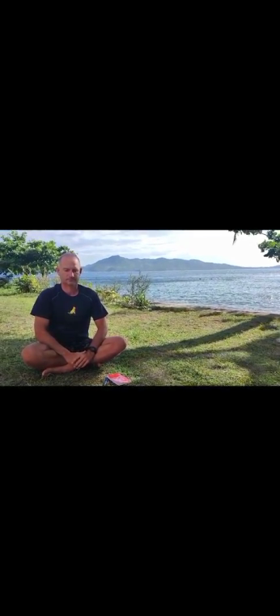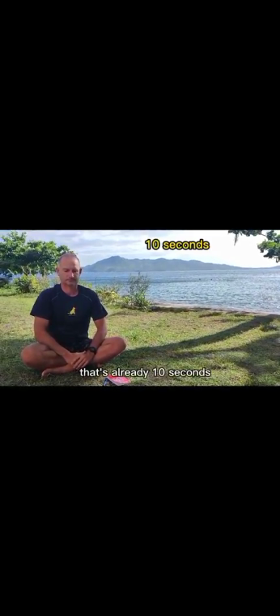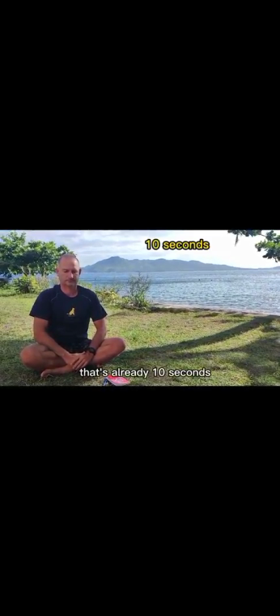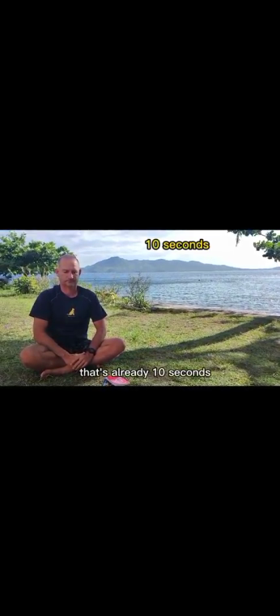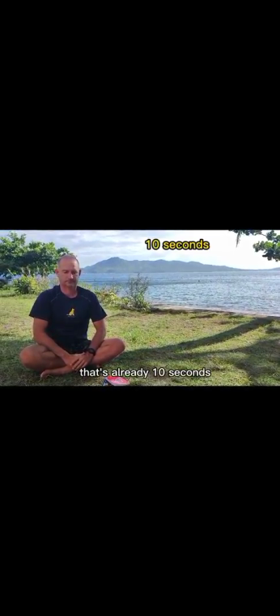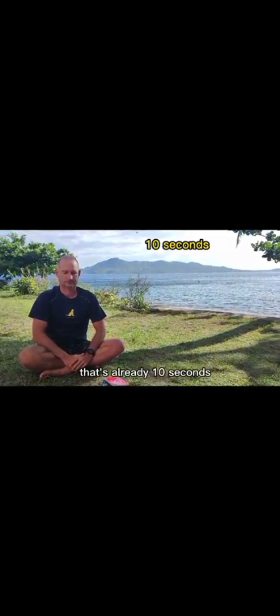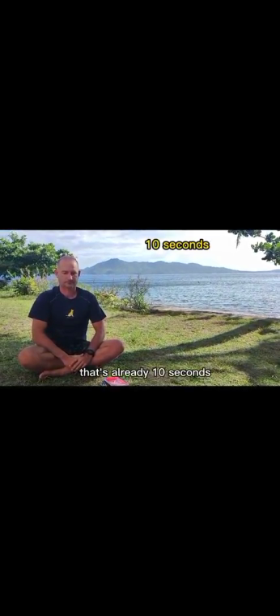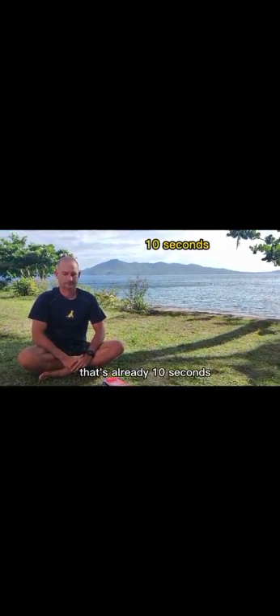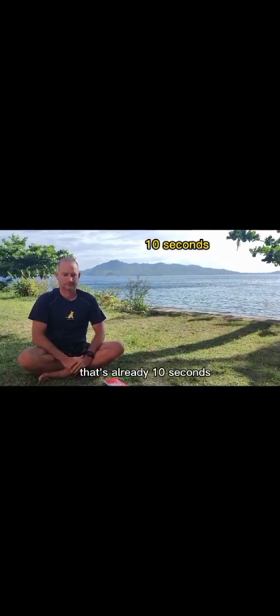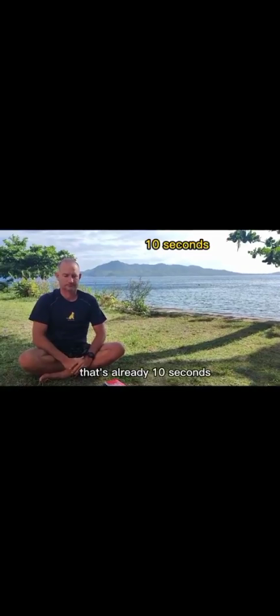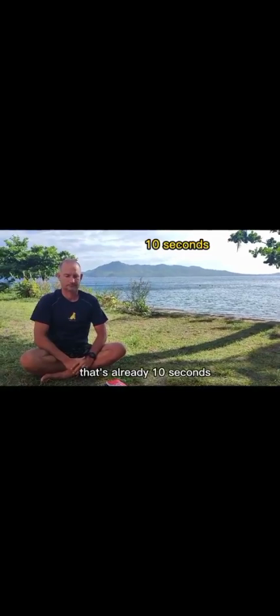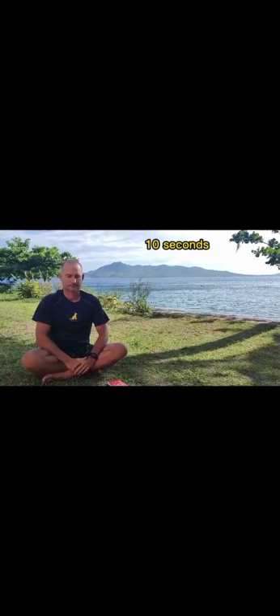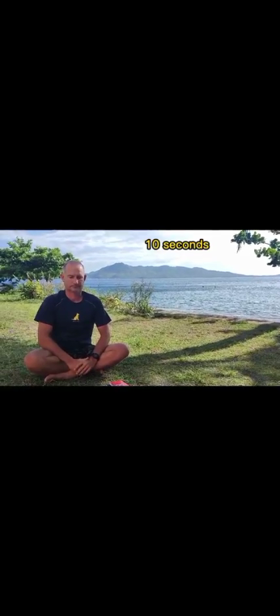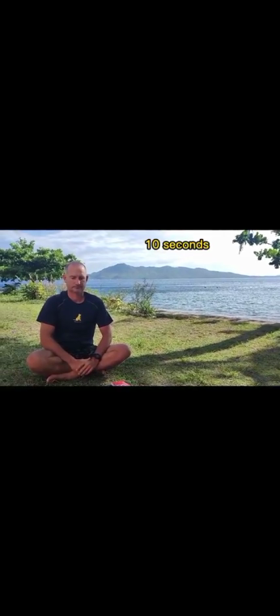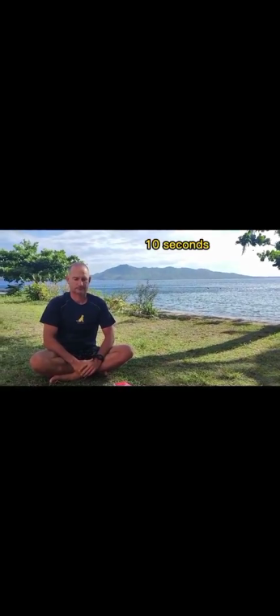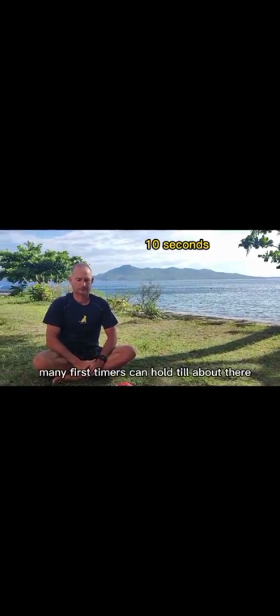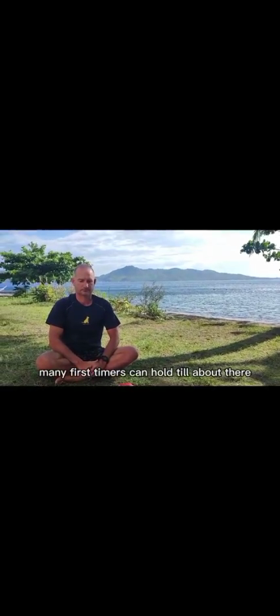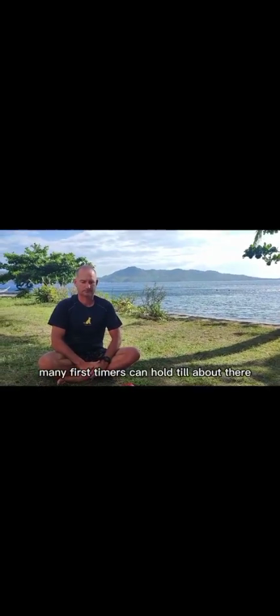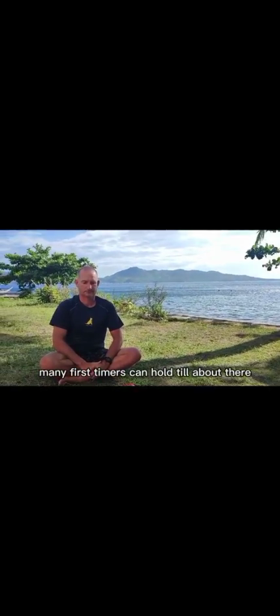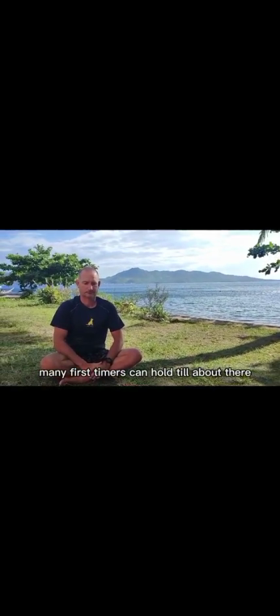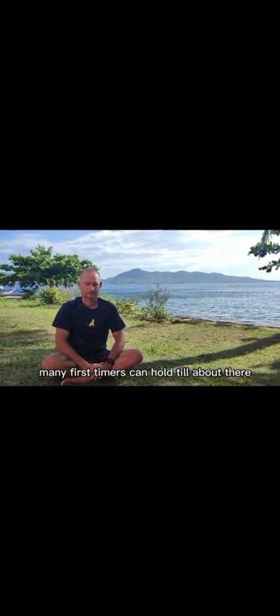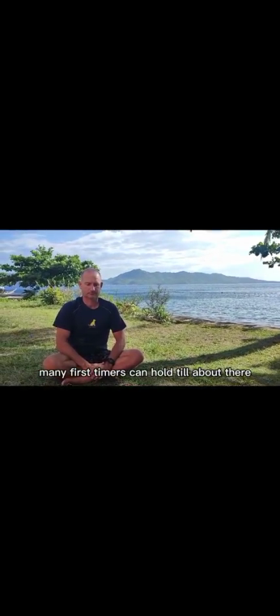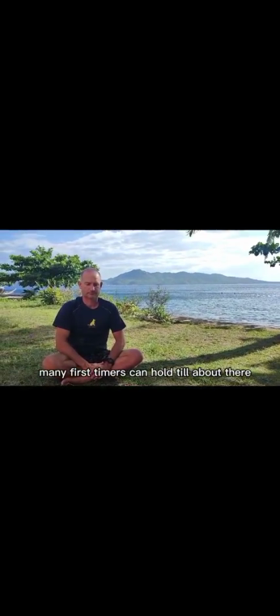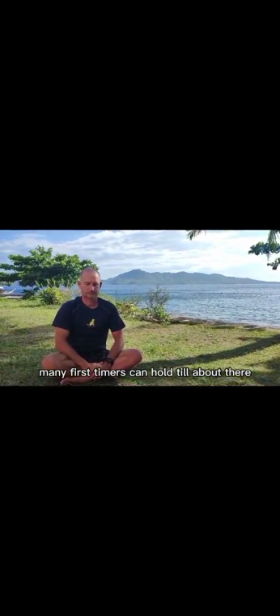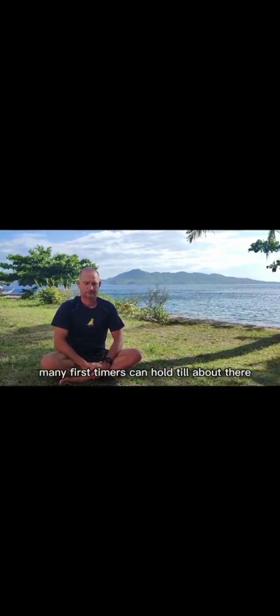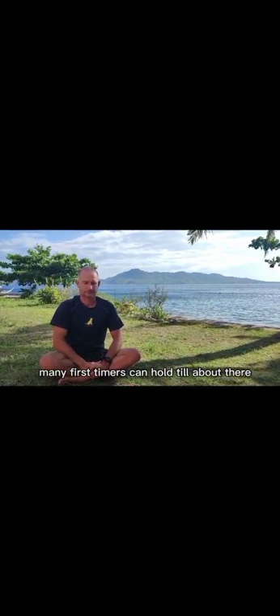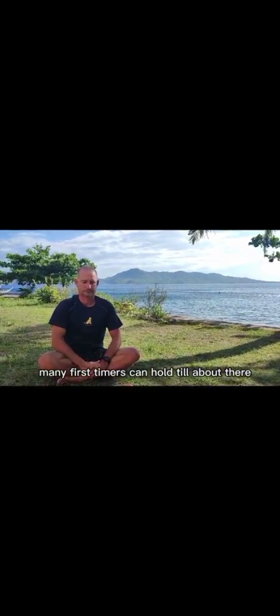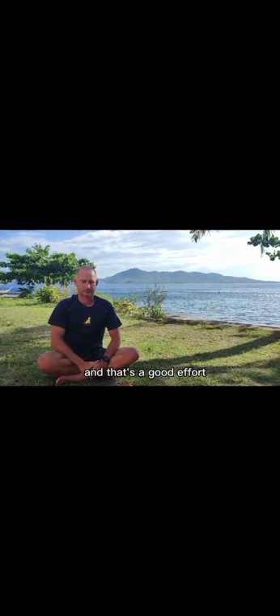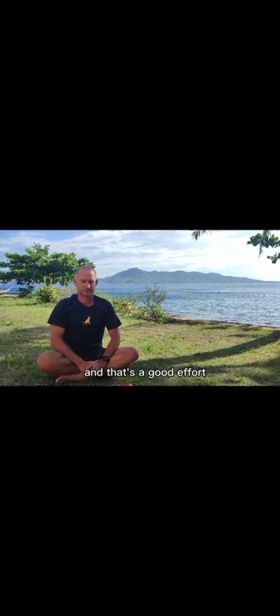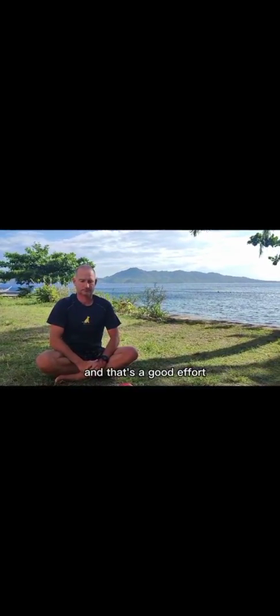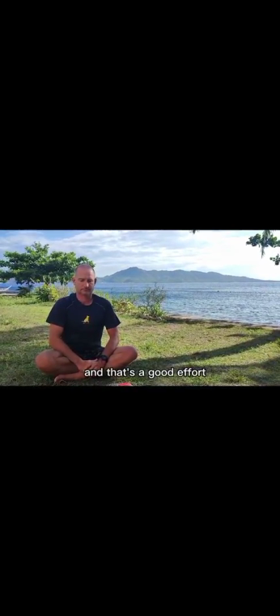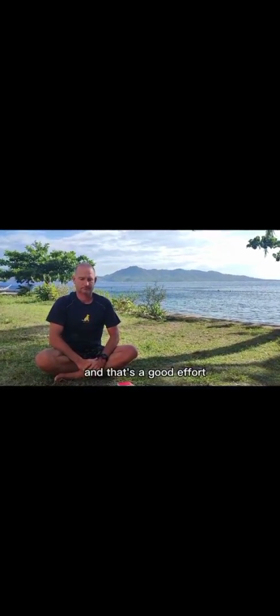That's already 10 seconds. Many first-timers can hold till about there, and that's a good effort.